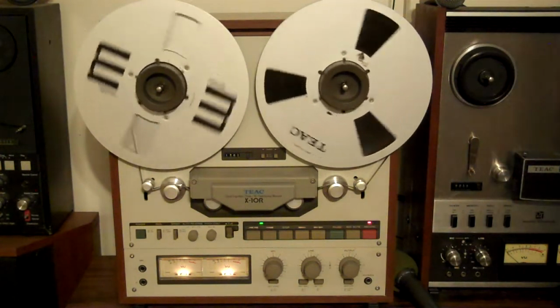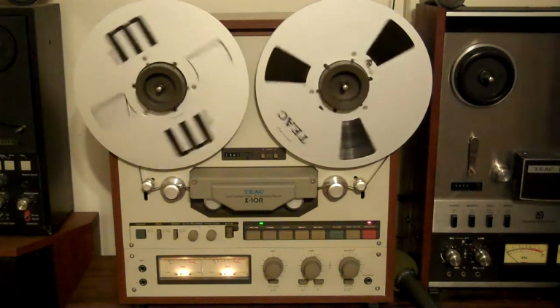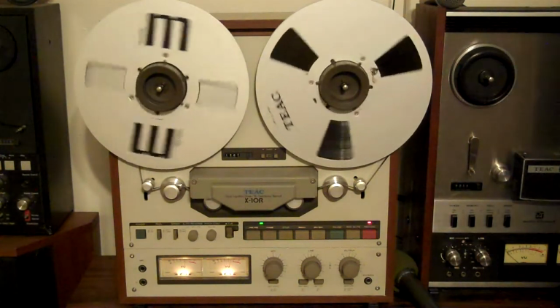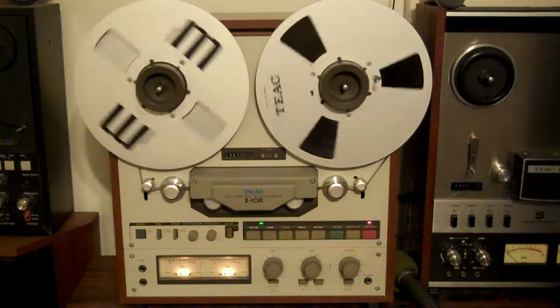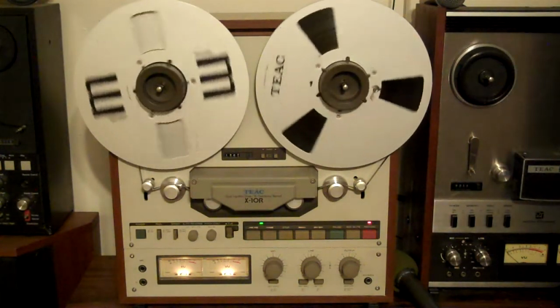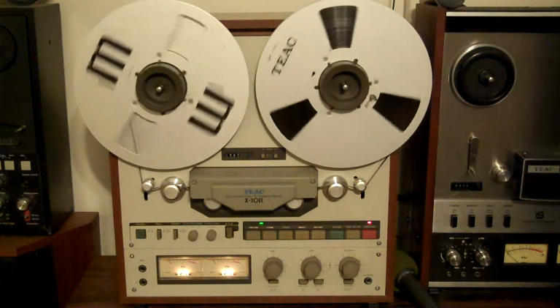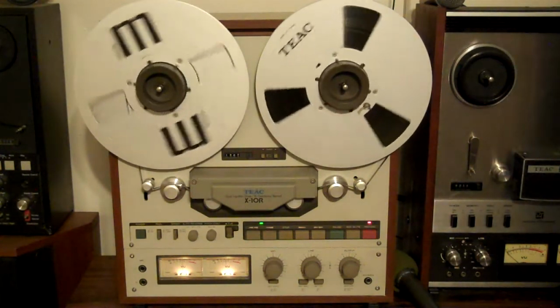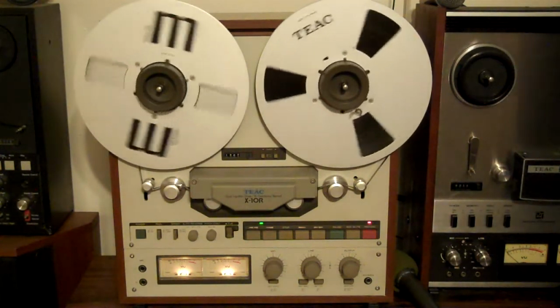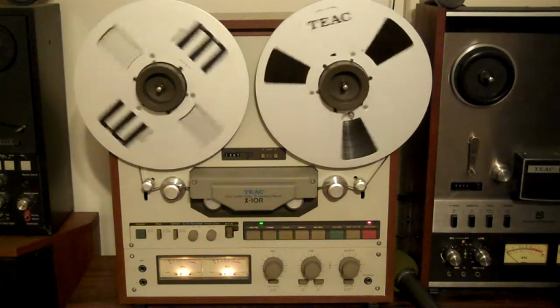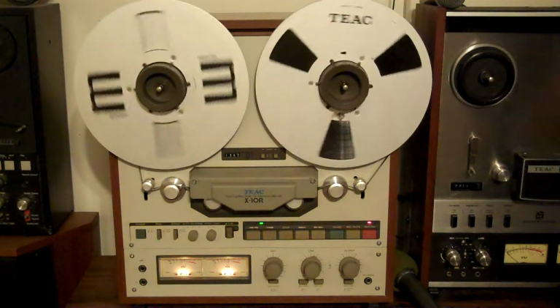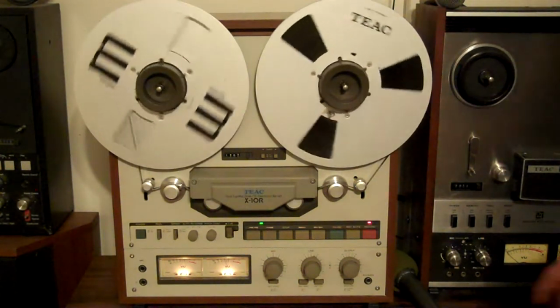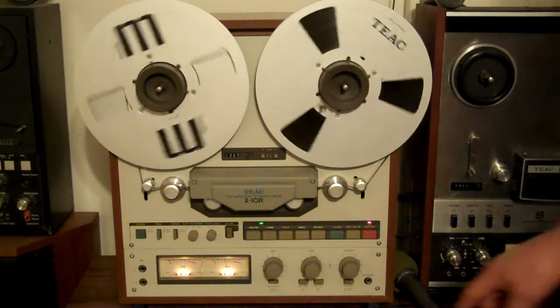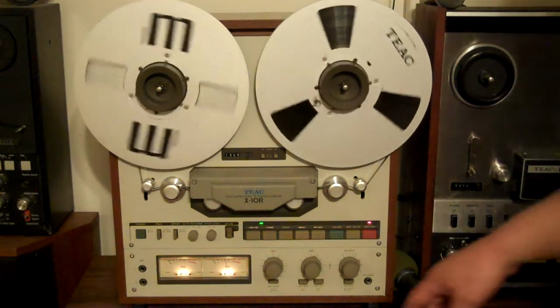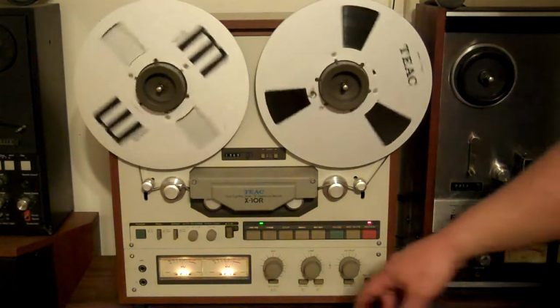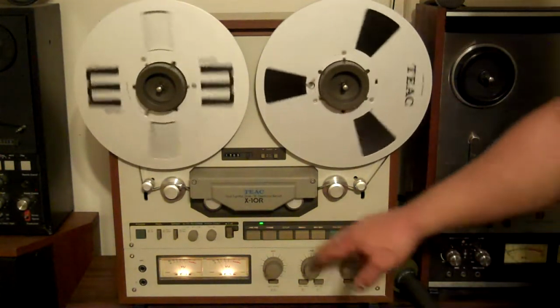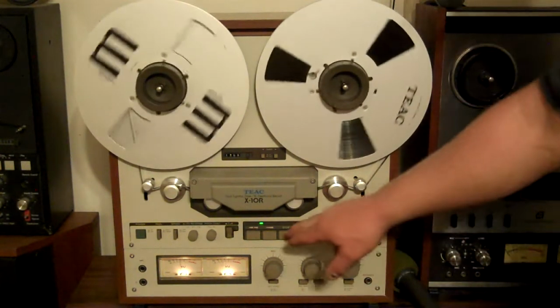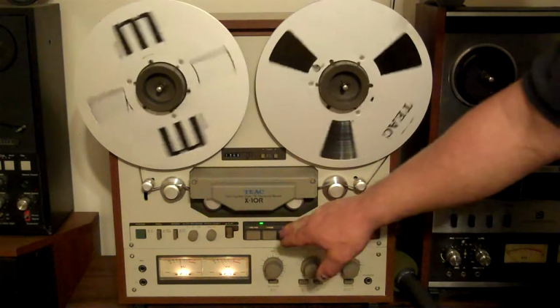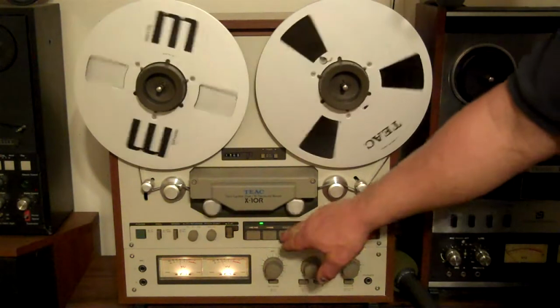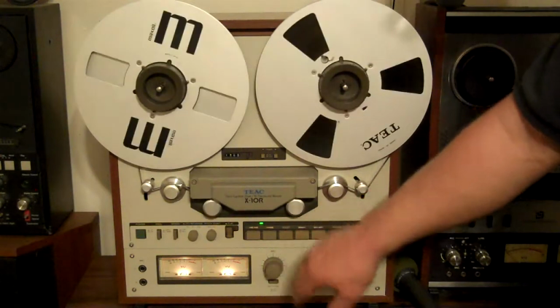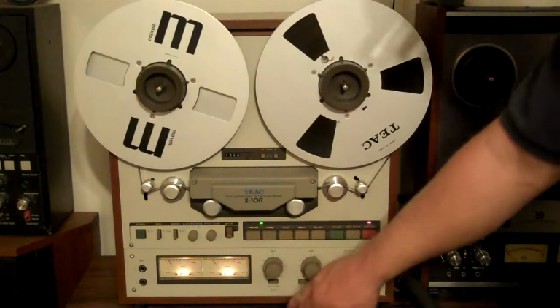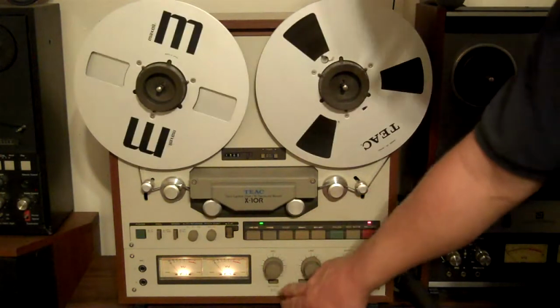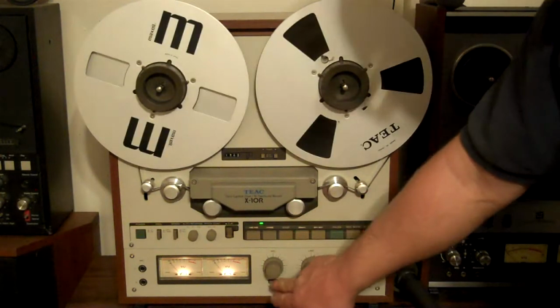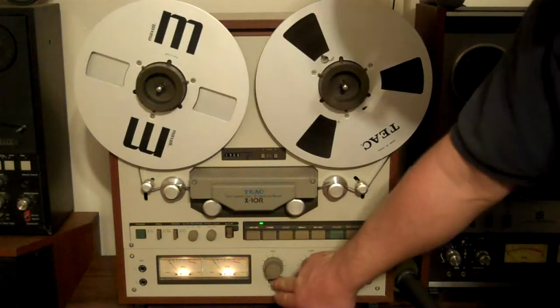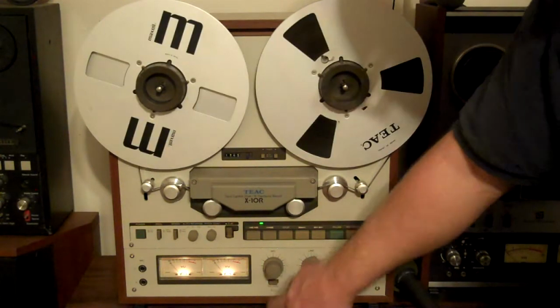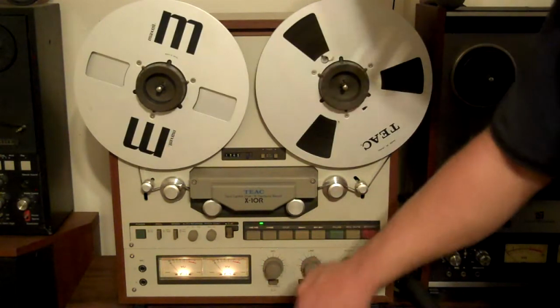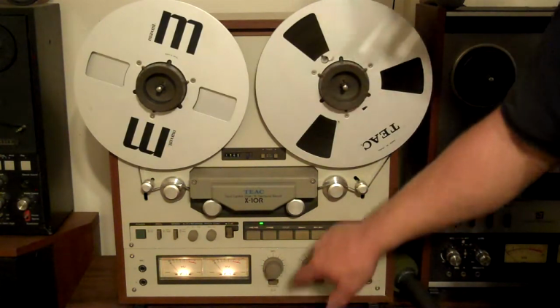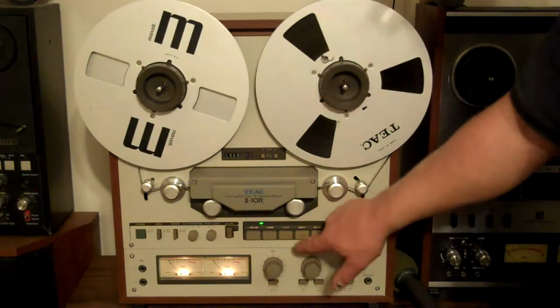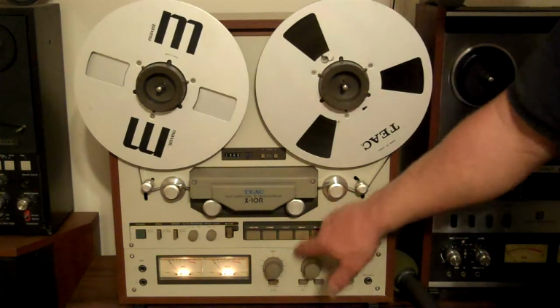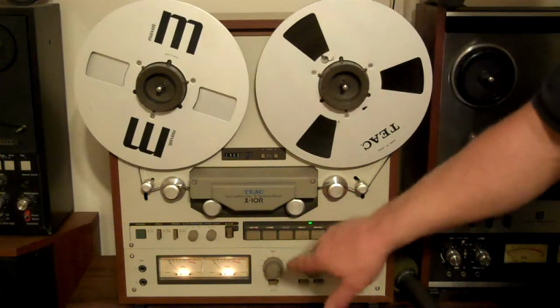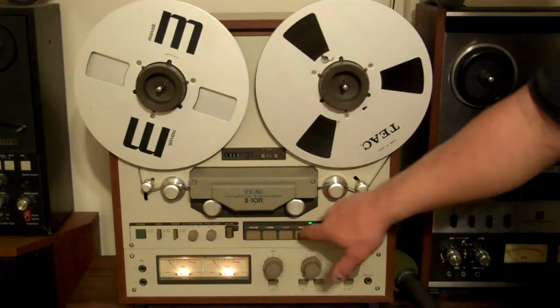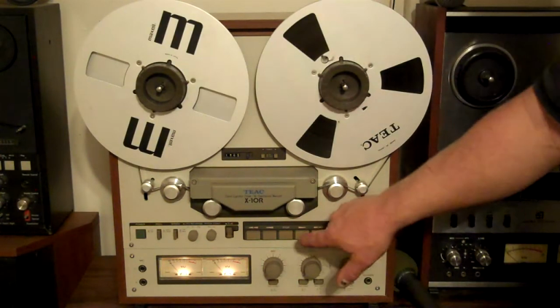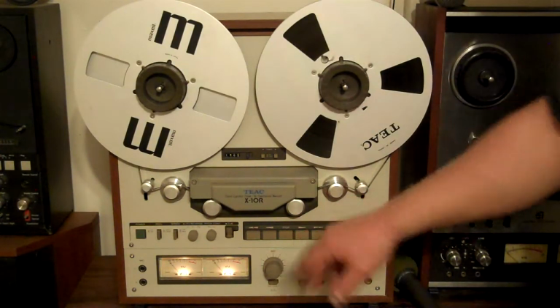Alright, so let's listen to what we just did. Hit stop, gonna disarm it, hit play.